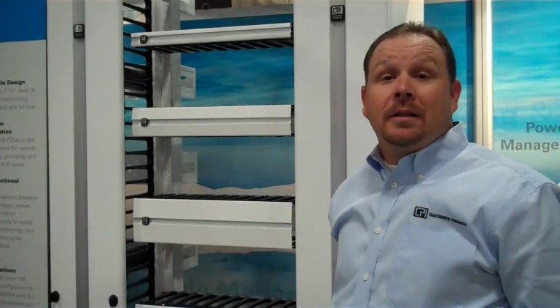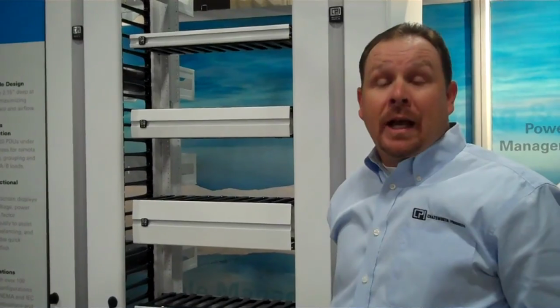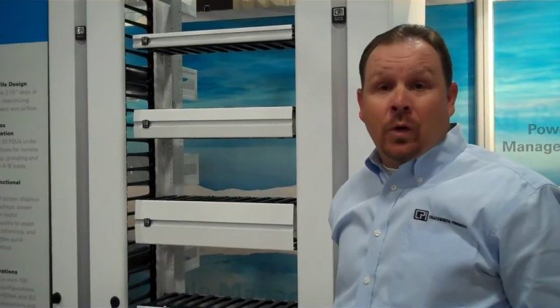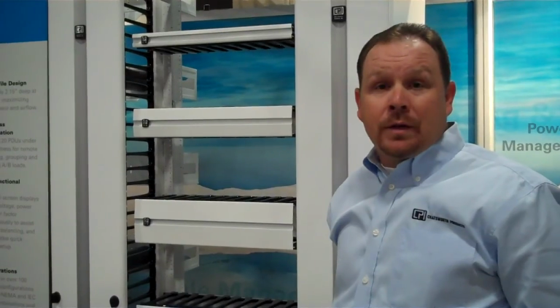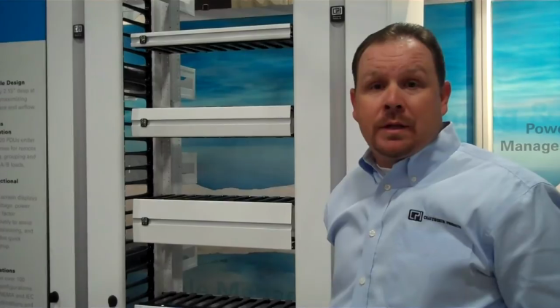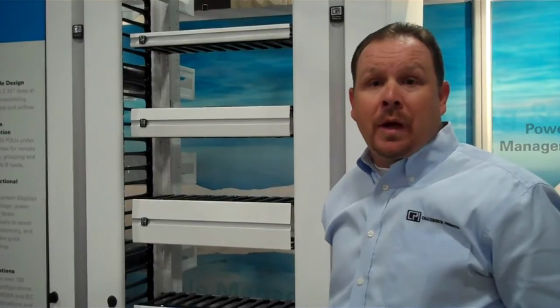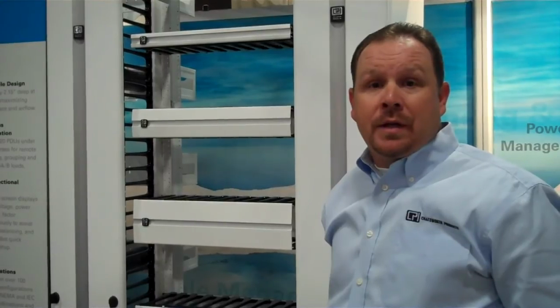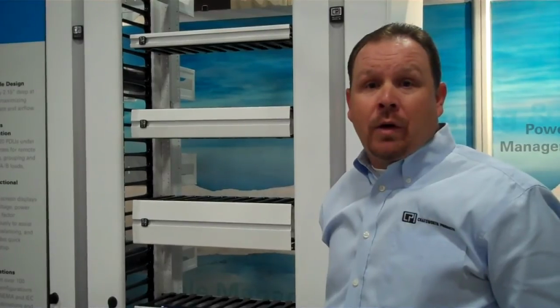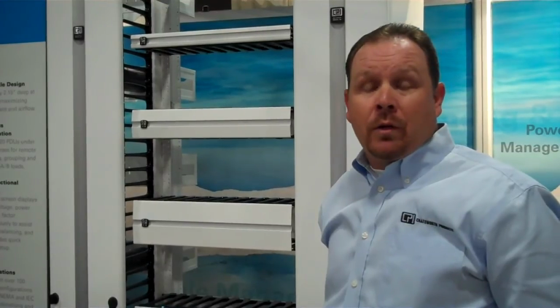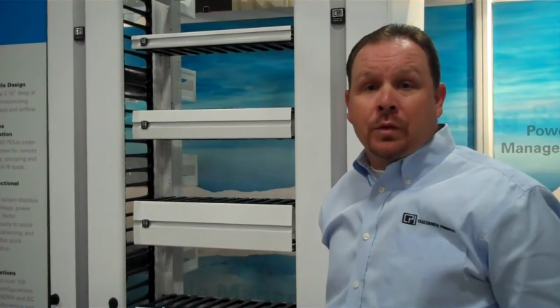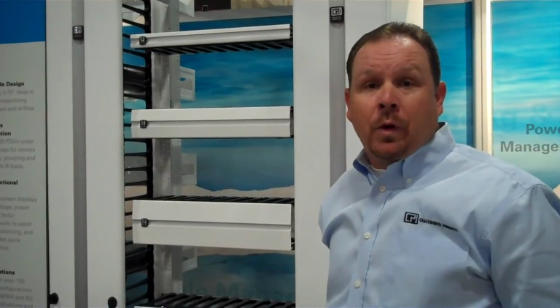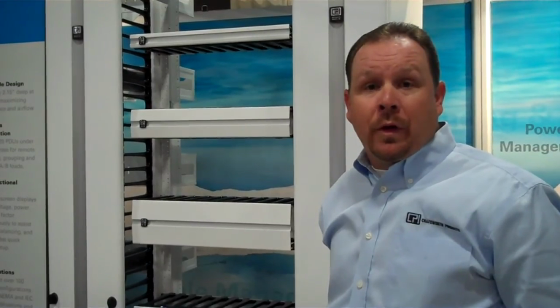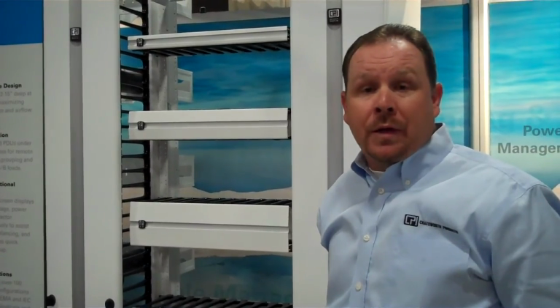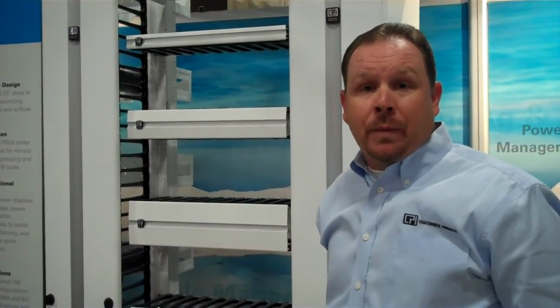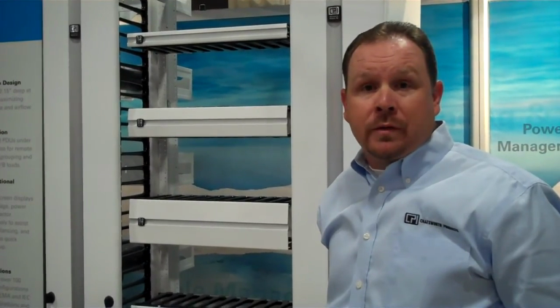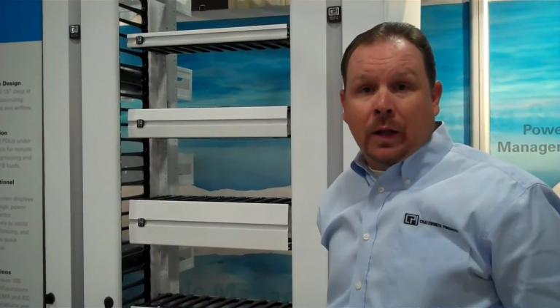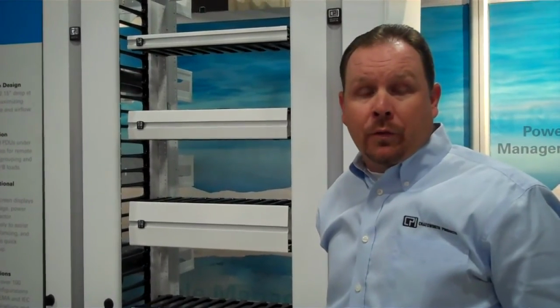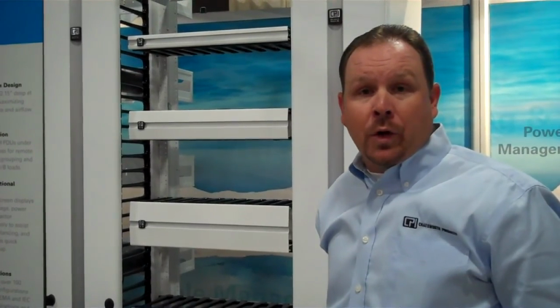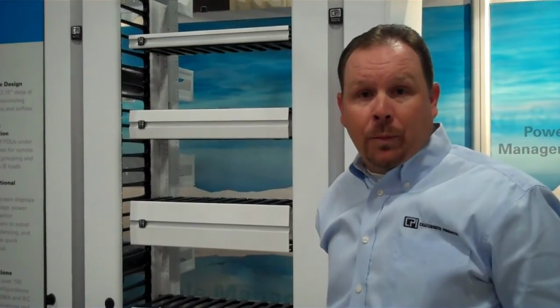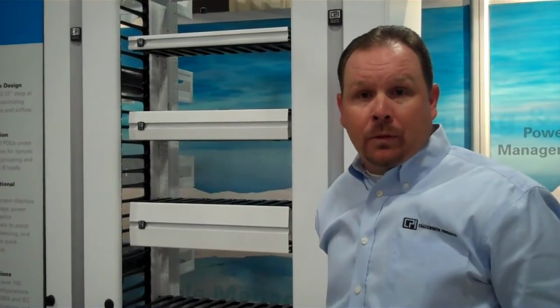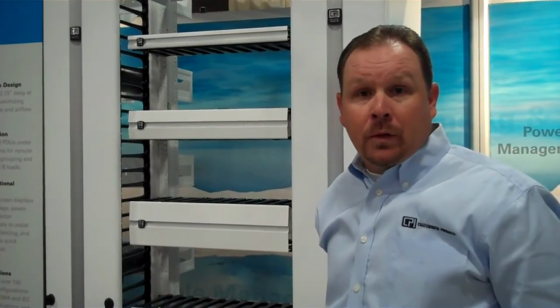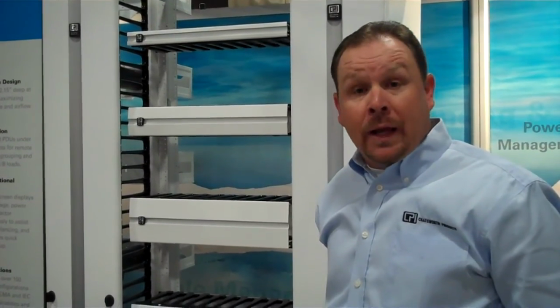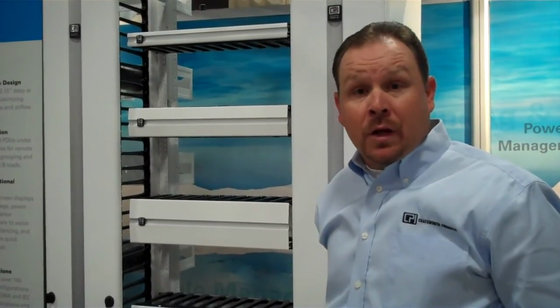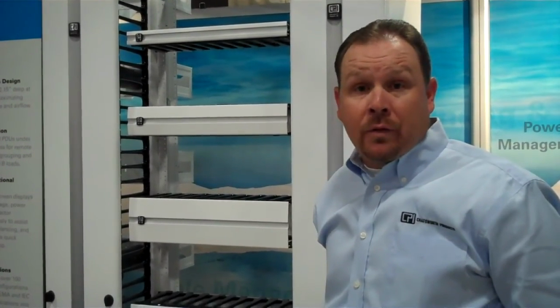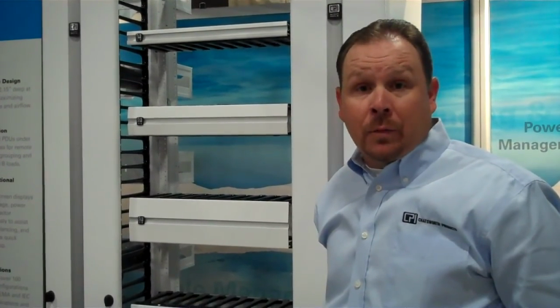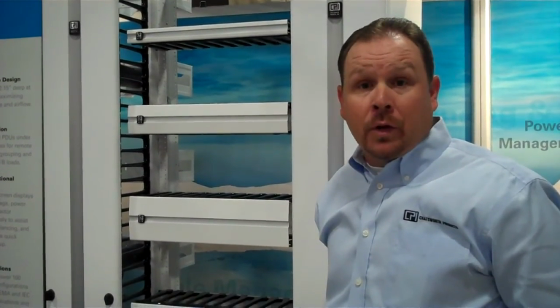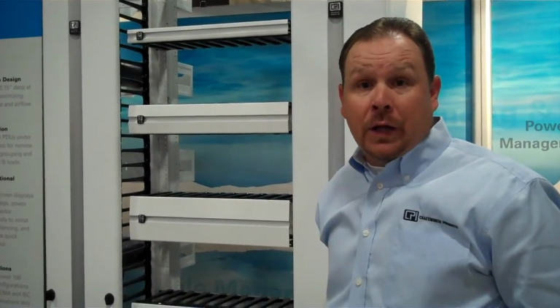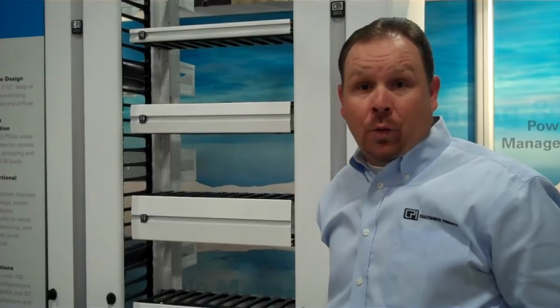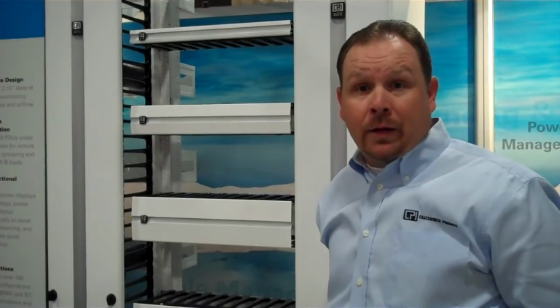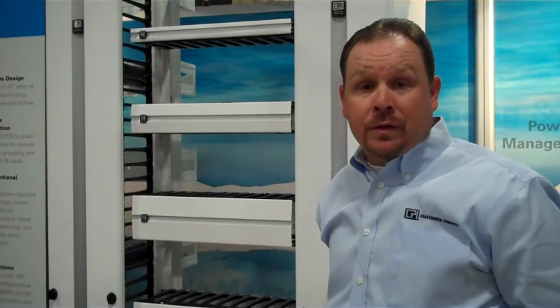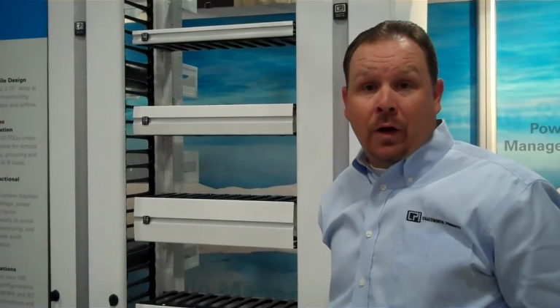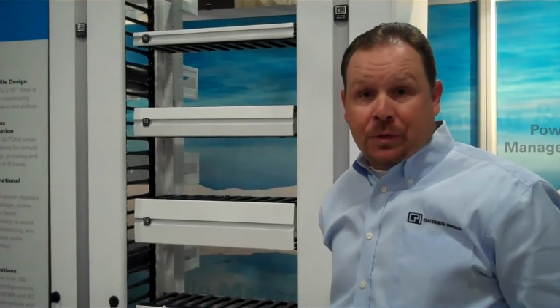As always, CPI's standard rack will support up to 1,000 pounds of weight load from your equipment, and it's also available in Glacier White as a standard option.